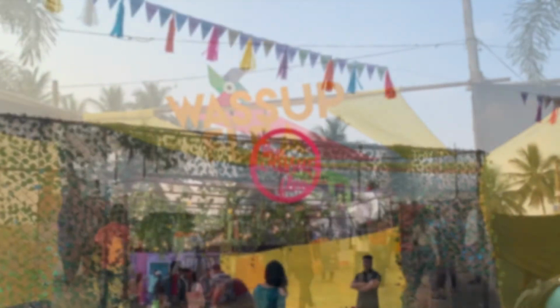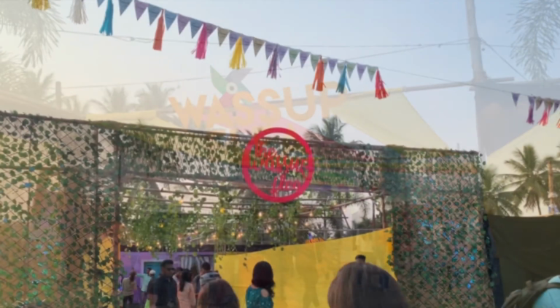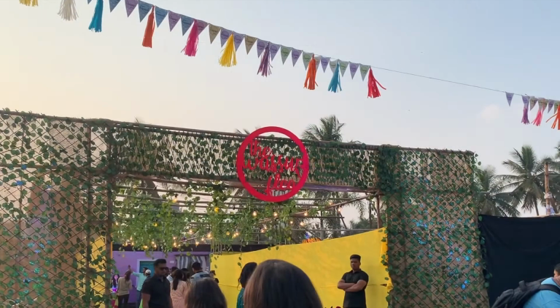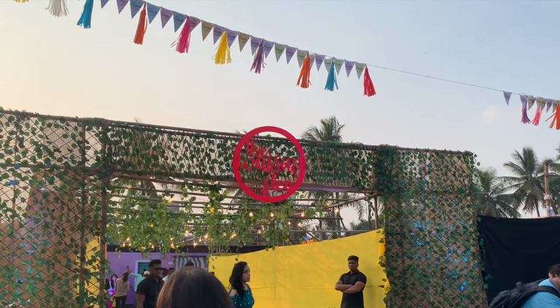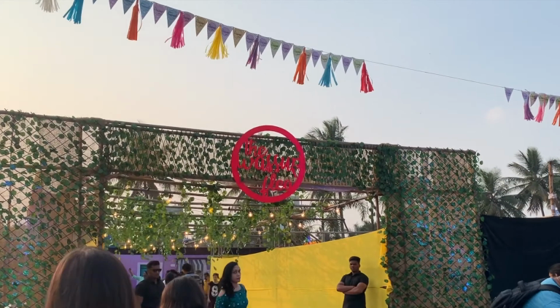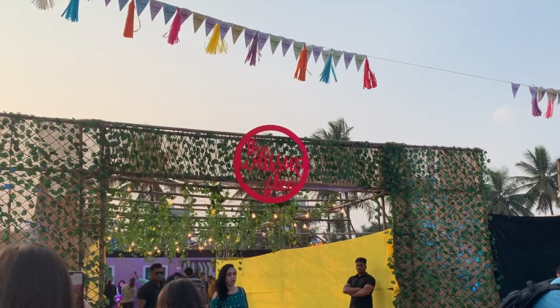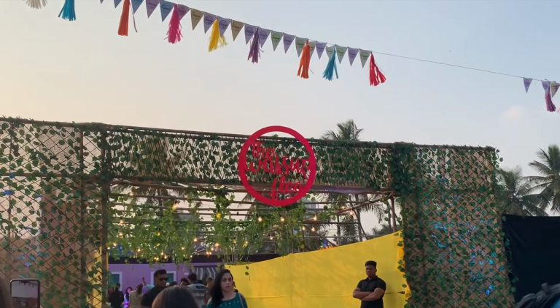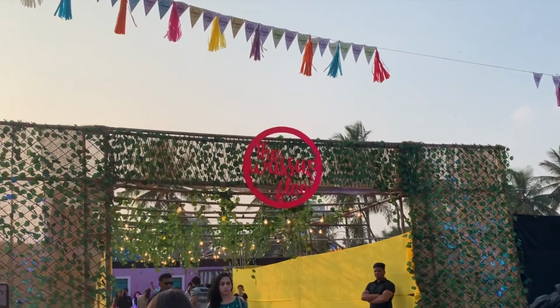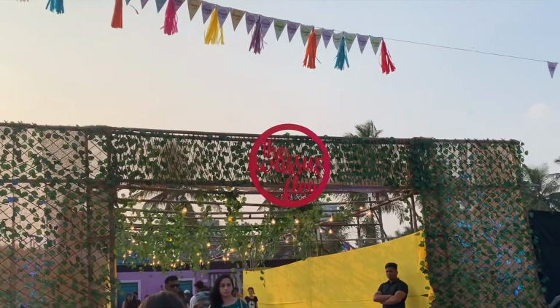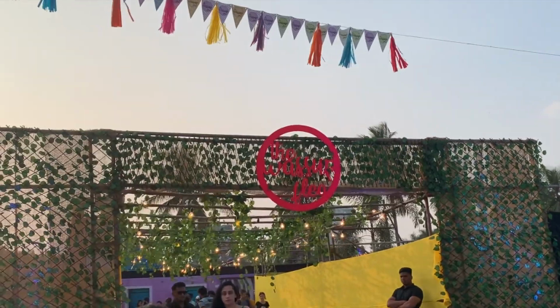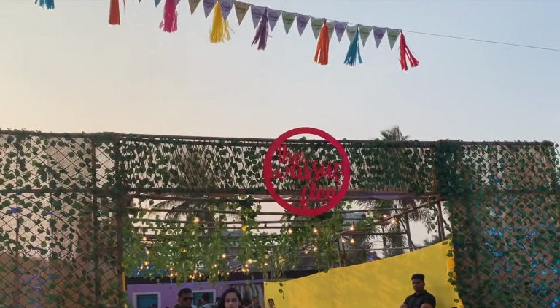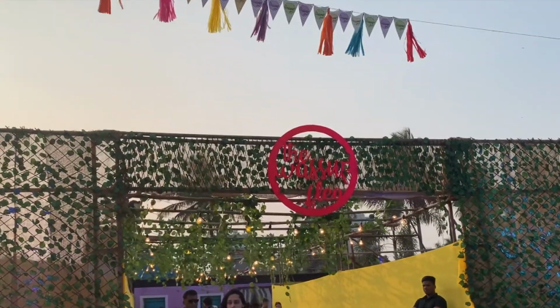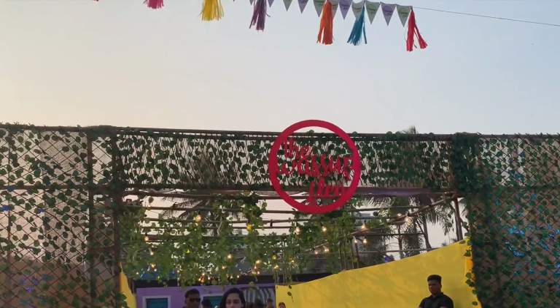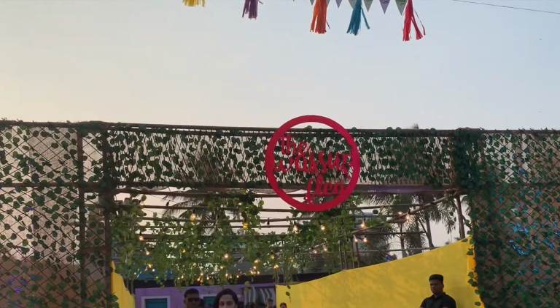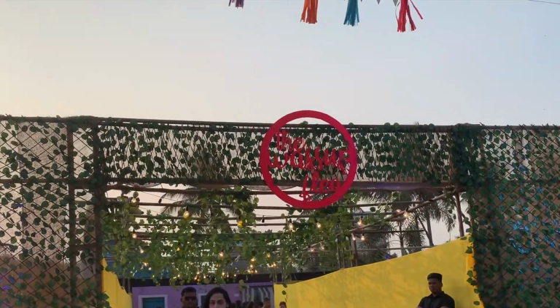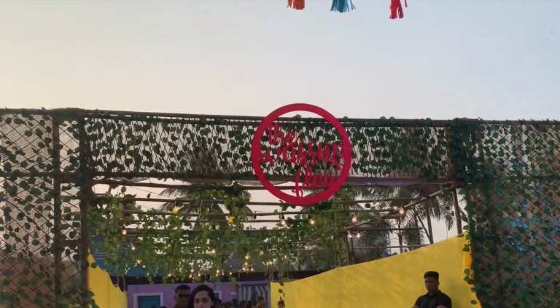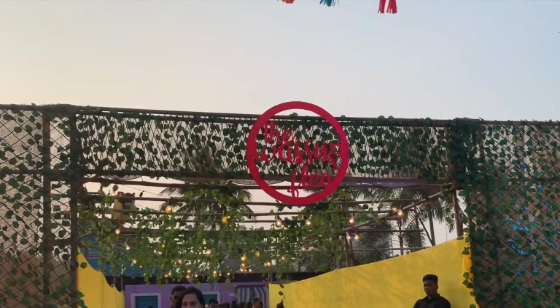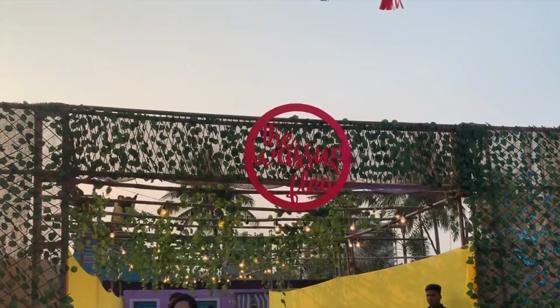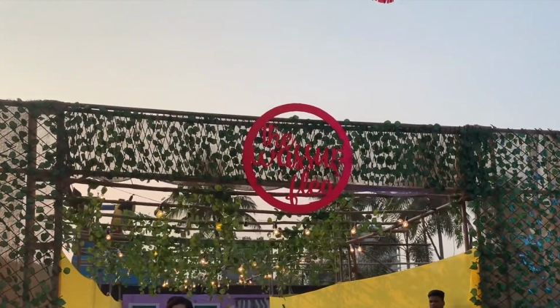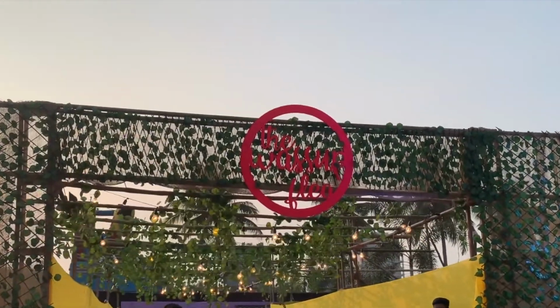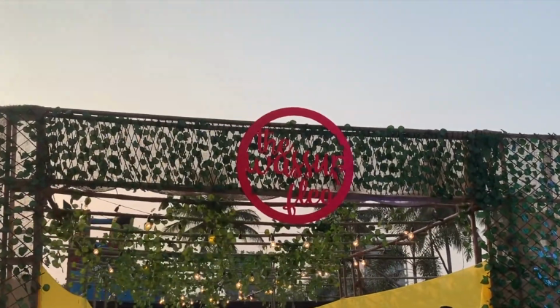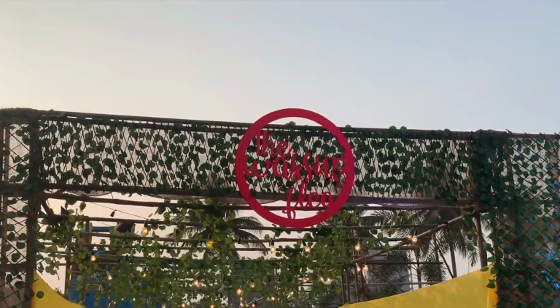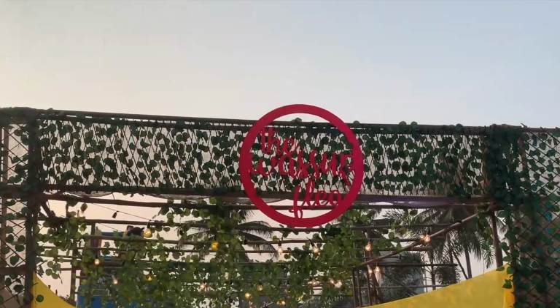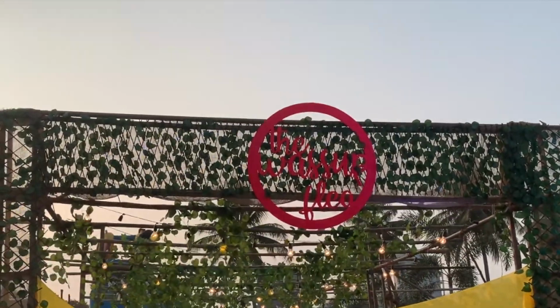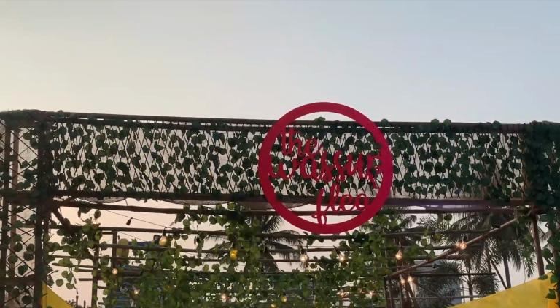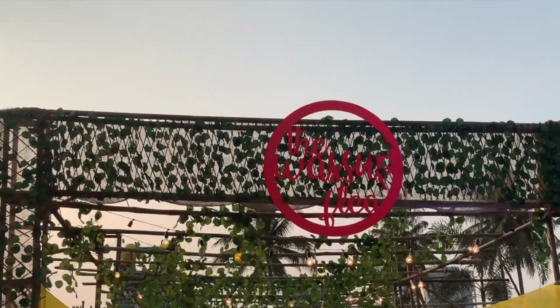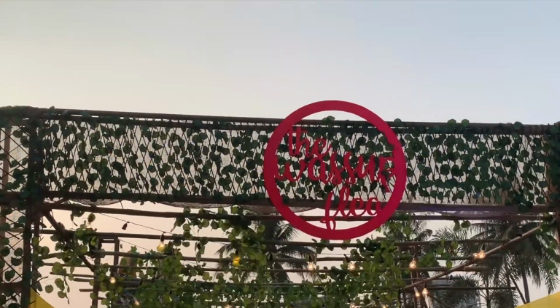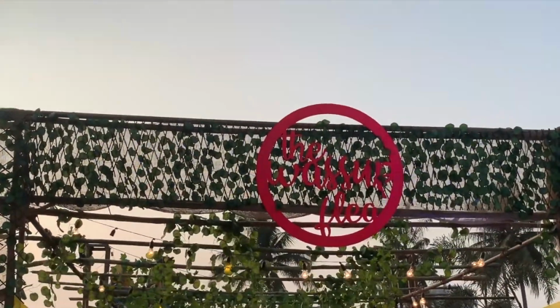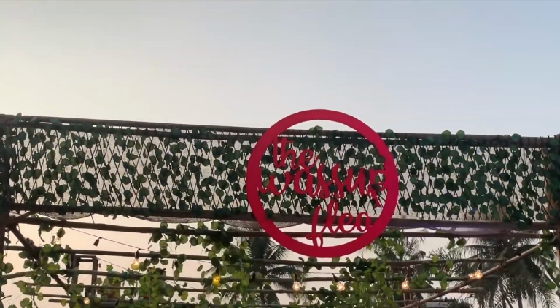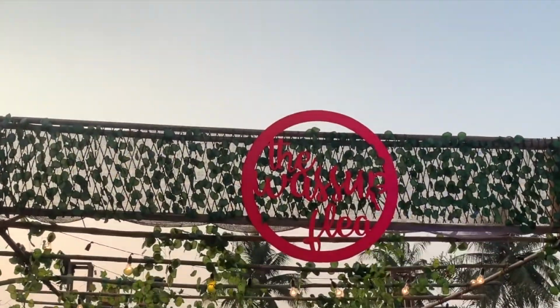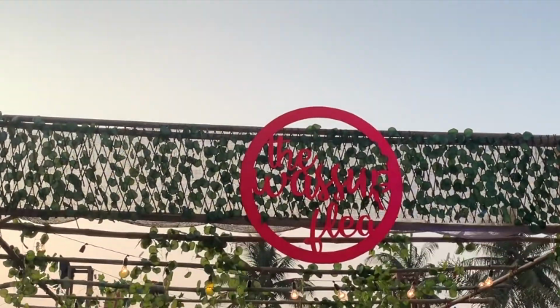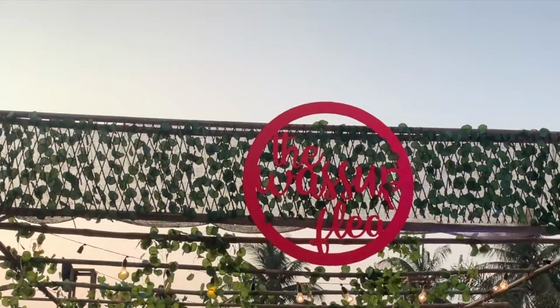Hi everyone! Today's video is about my visit to a flea market. It's called WassUp Flea.